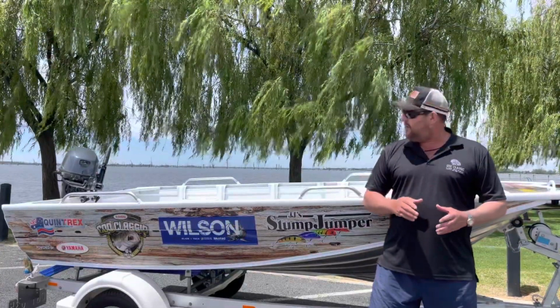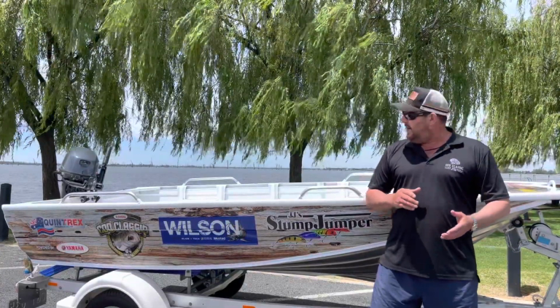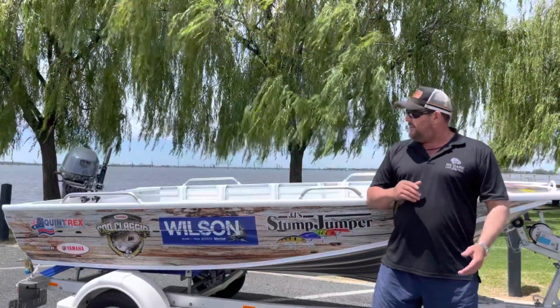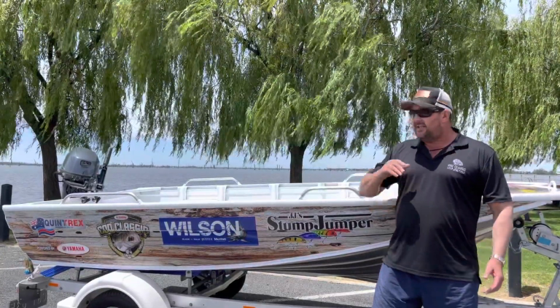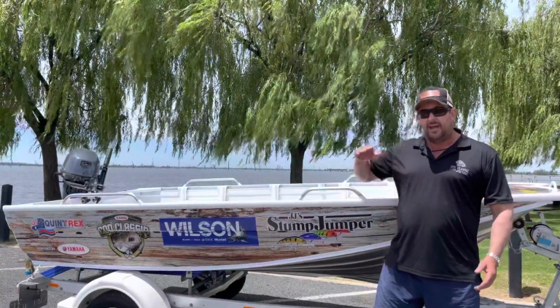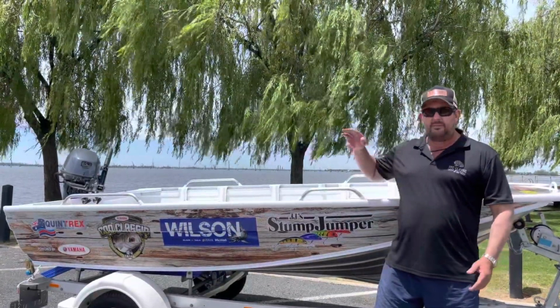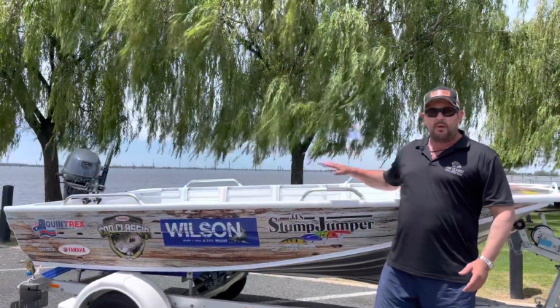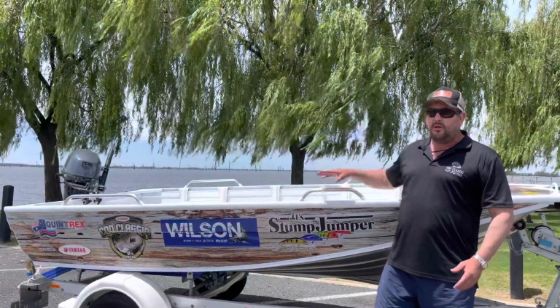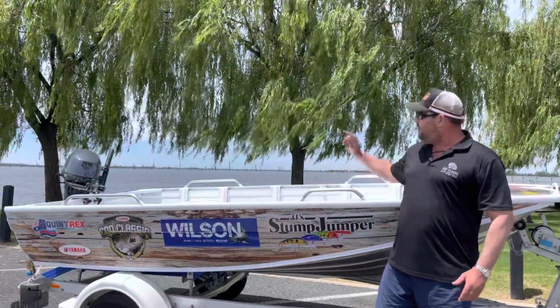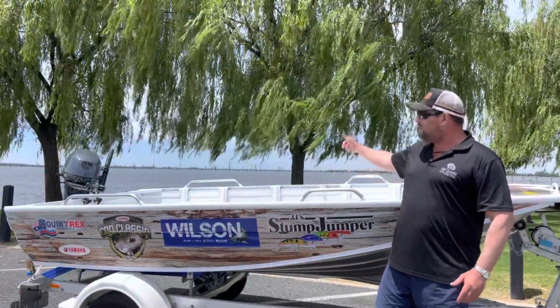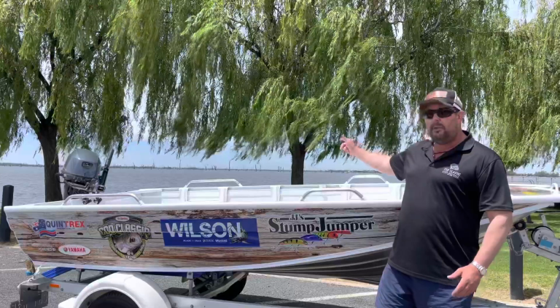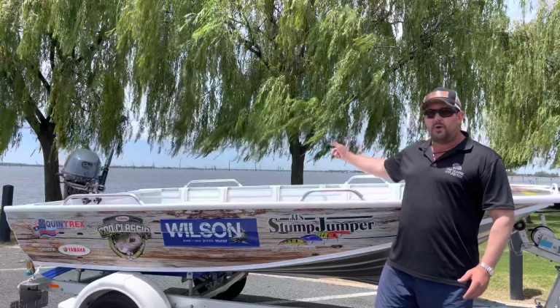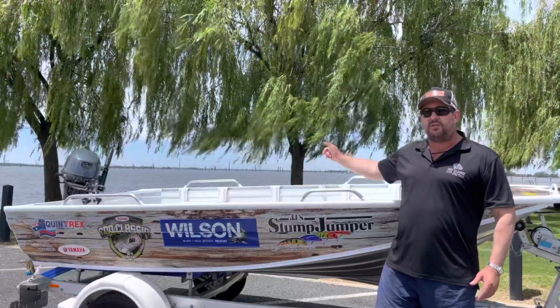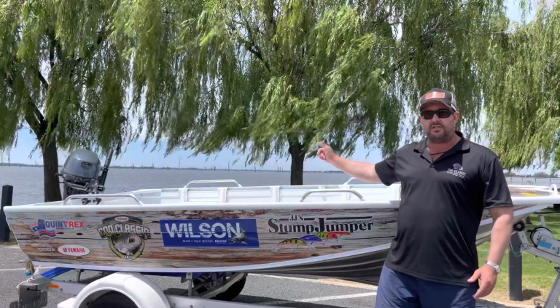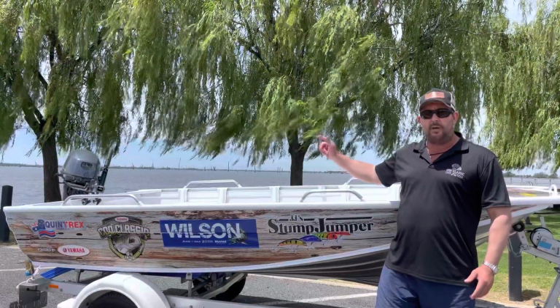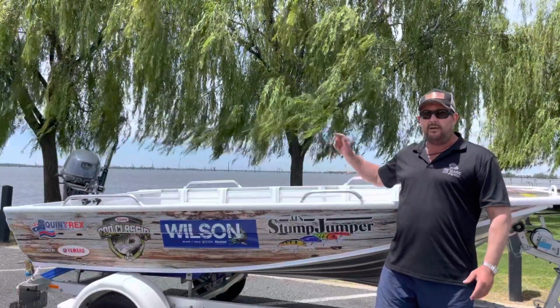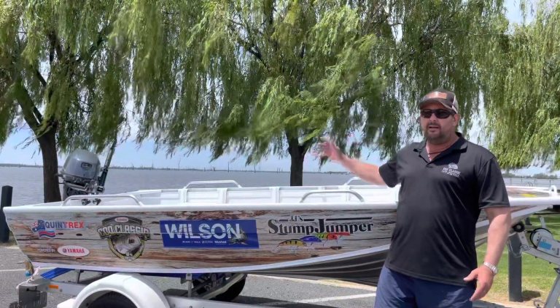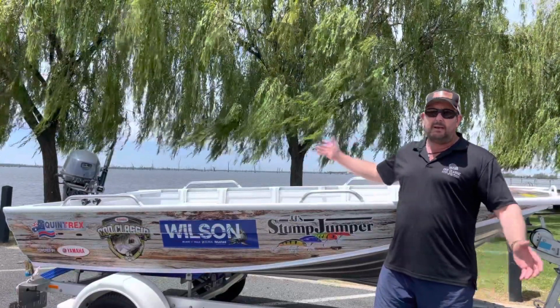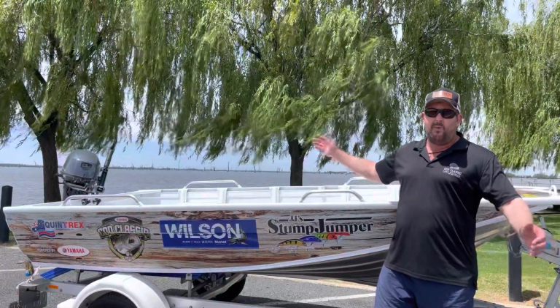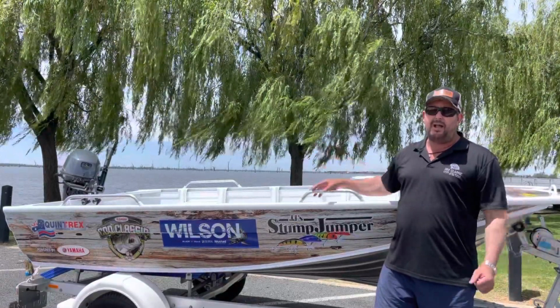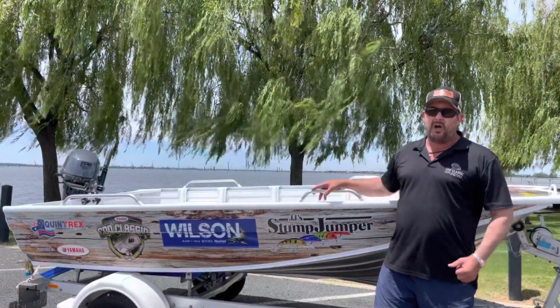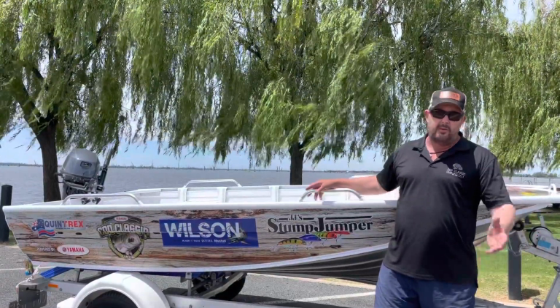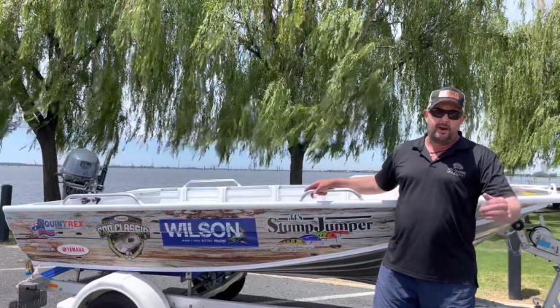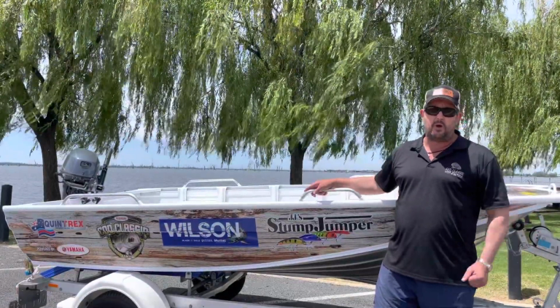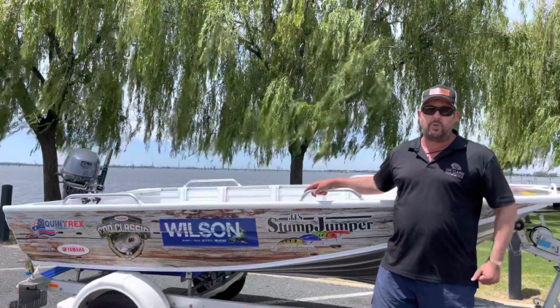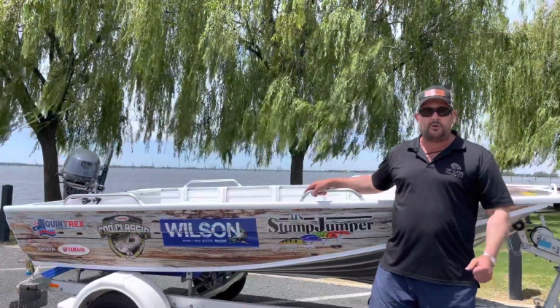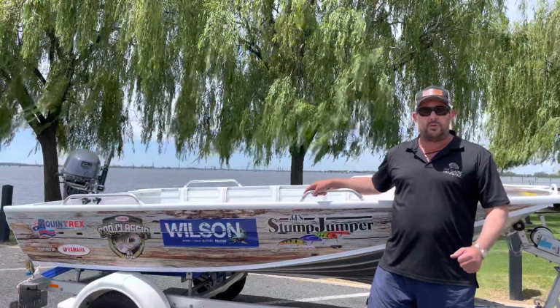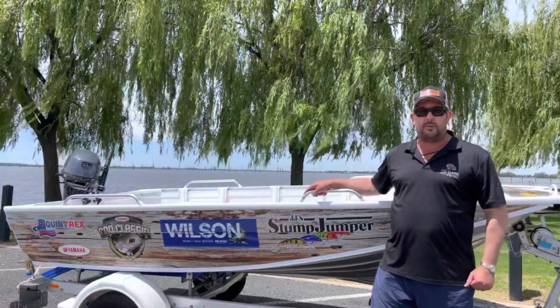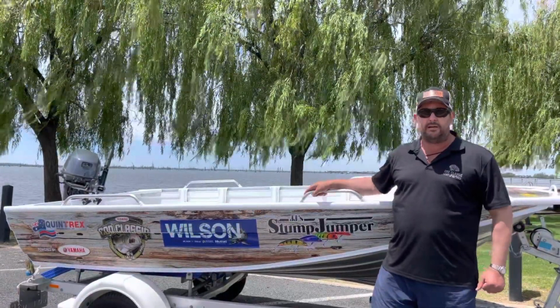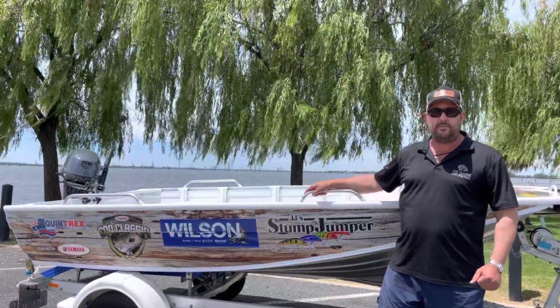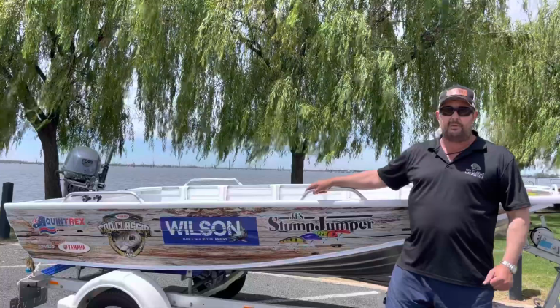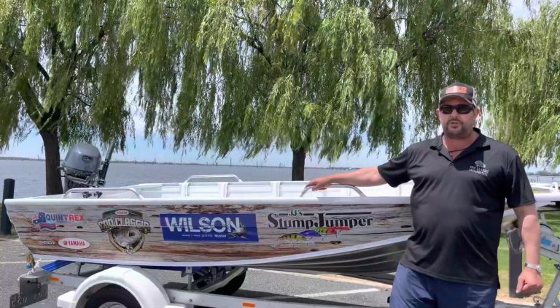Anyway, that's about it. Three weeks time, cod season's open. Lake Mulwala — the home of the Murray cod. Where else would you want to be? Happy fishing.